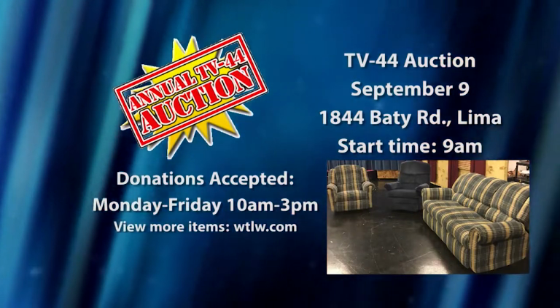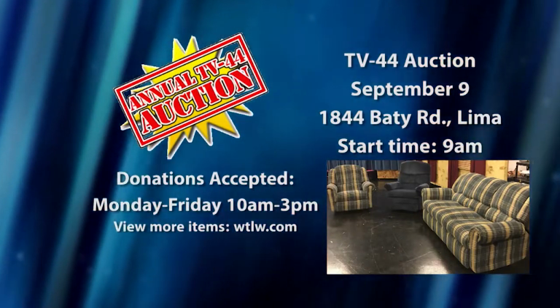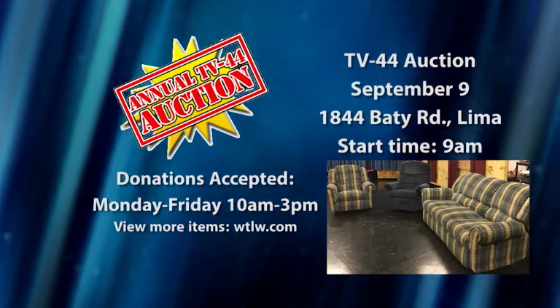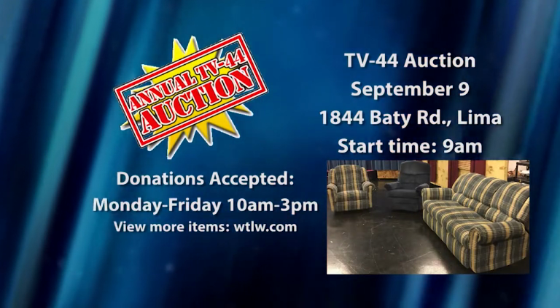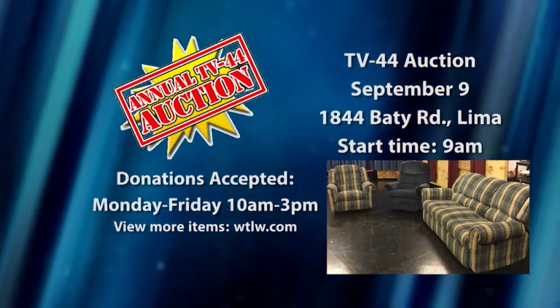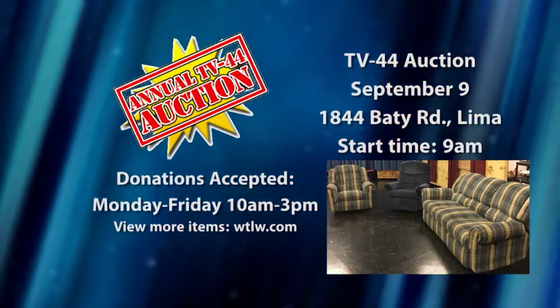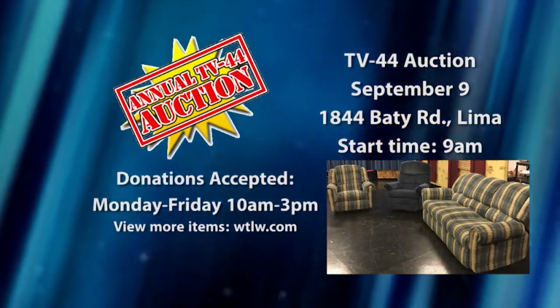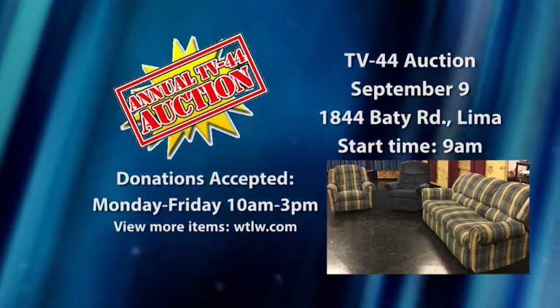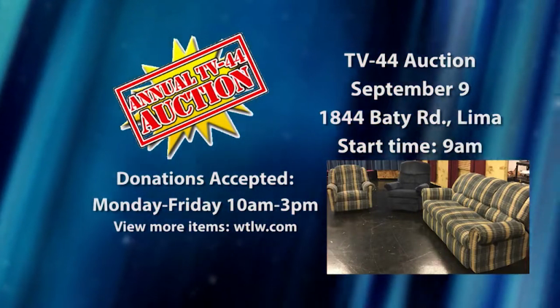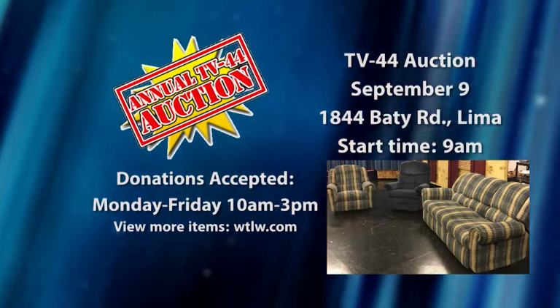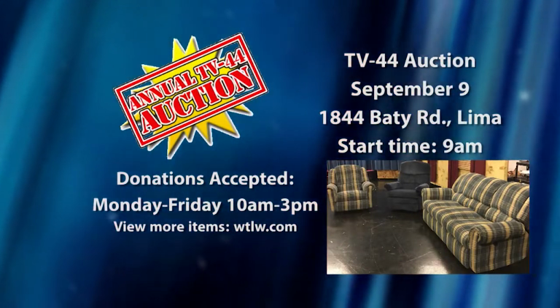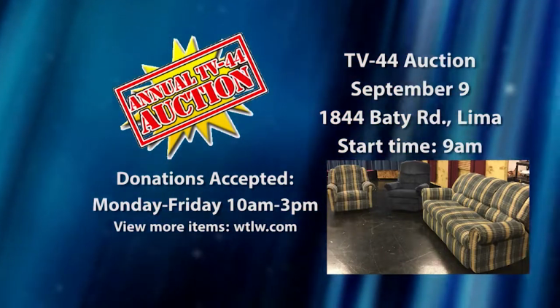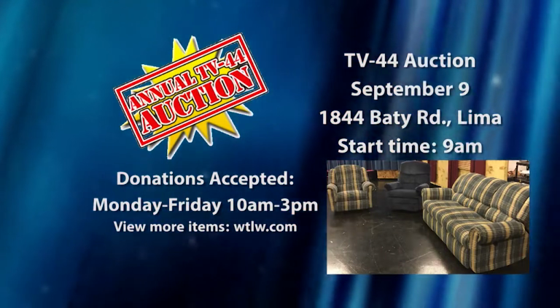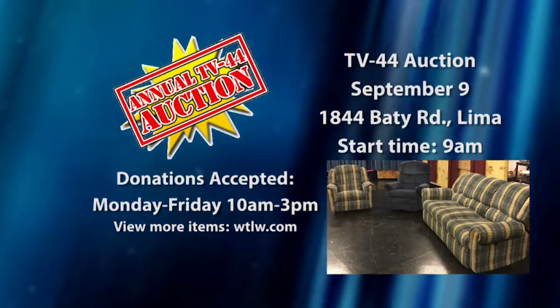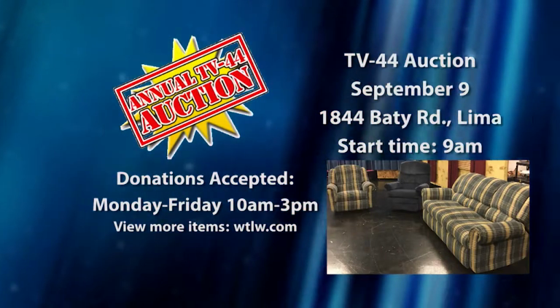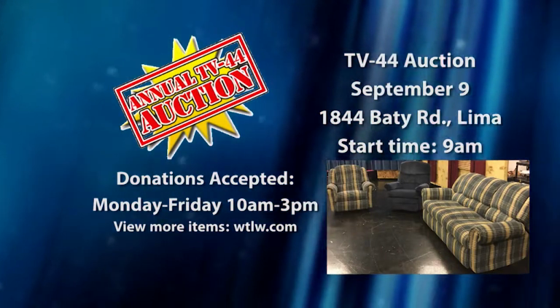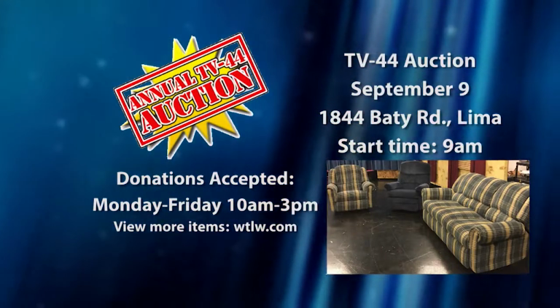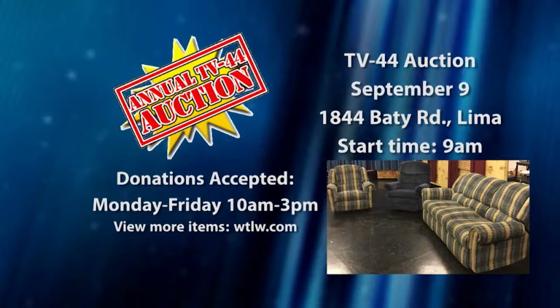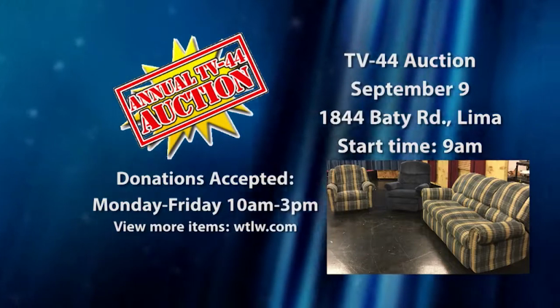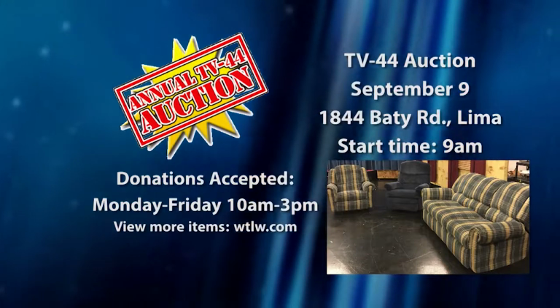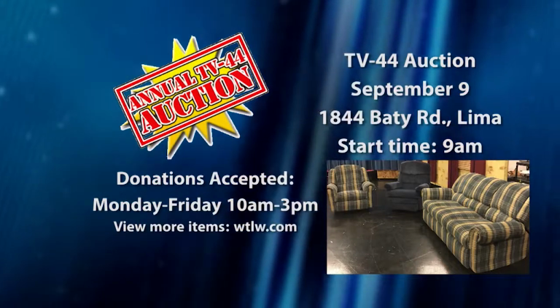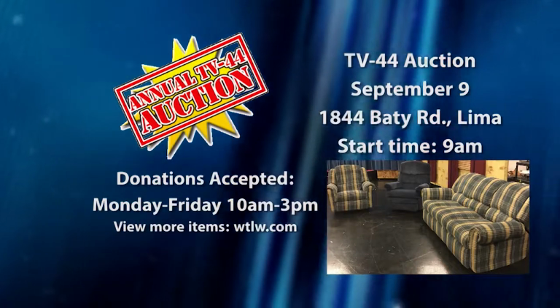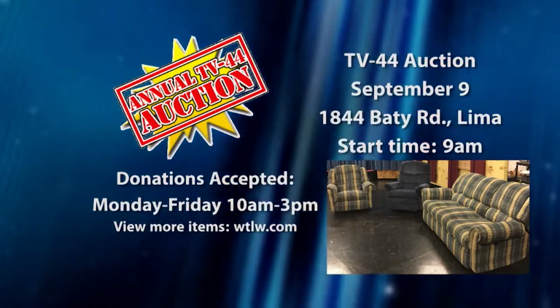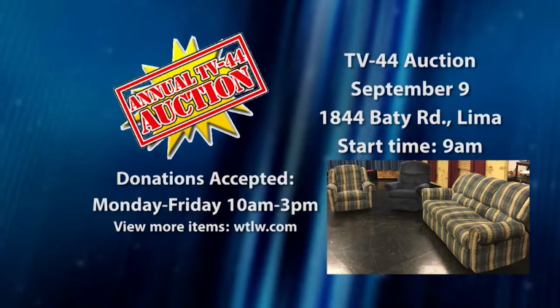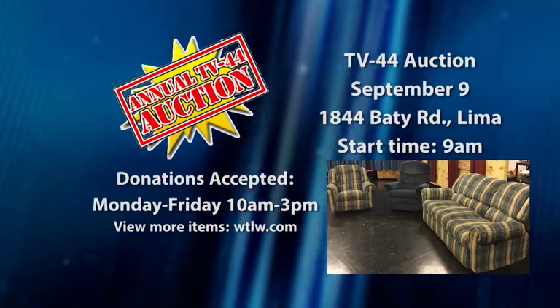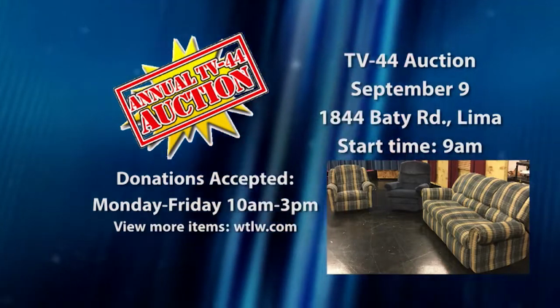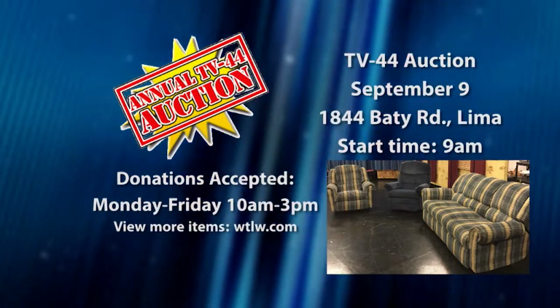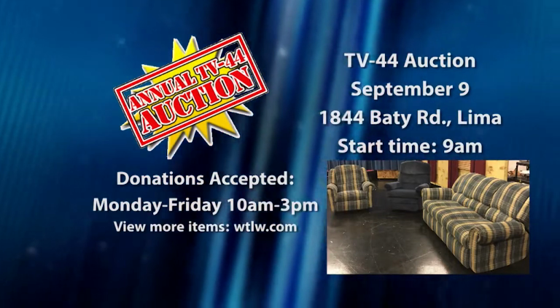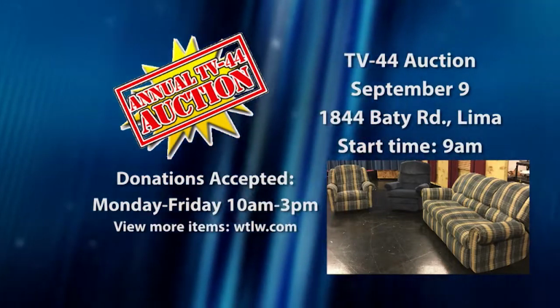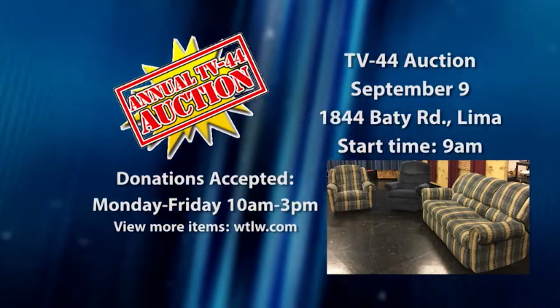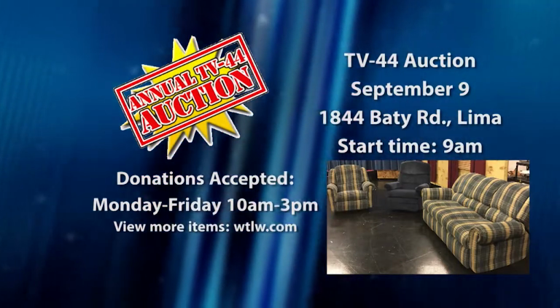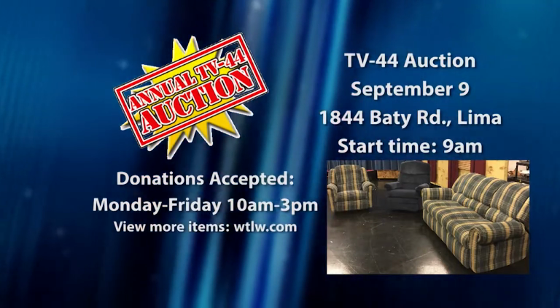If you have furniture in your home that needs a new home, donate it to us. Donations accepted Monday through Friday.